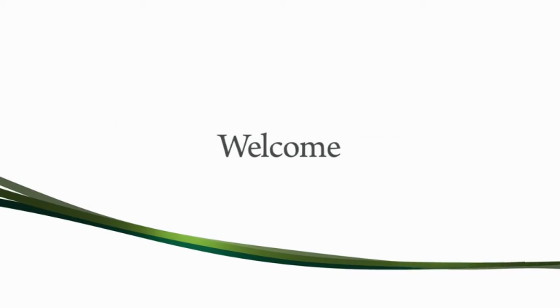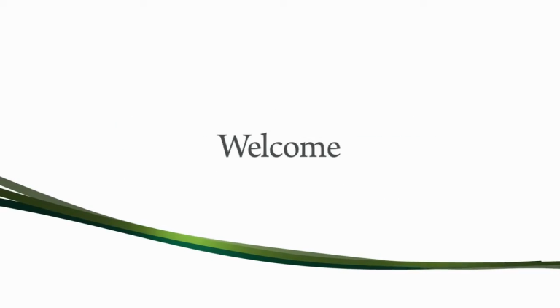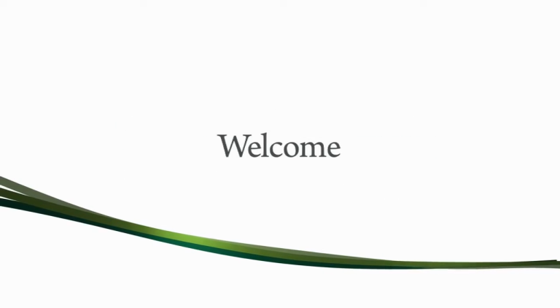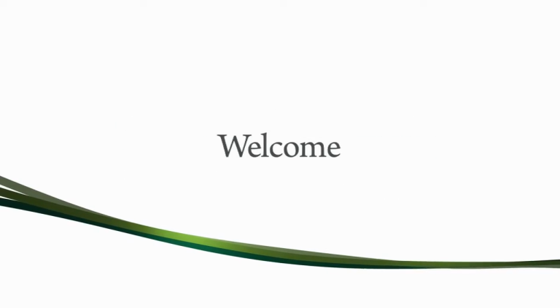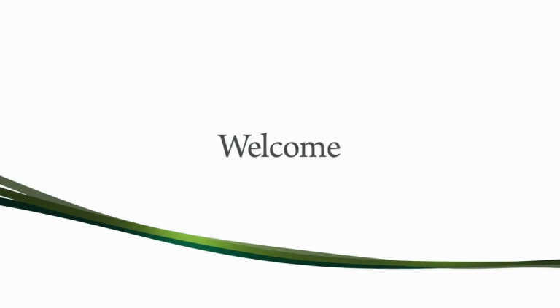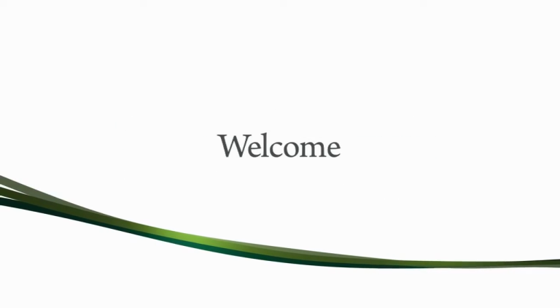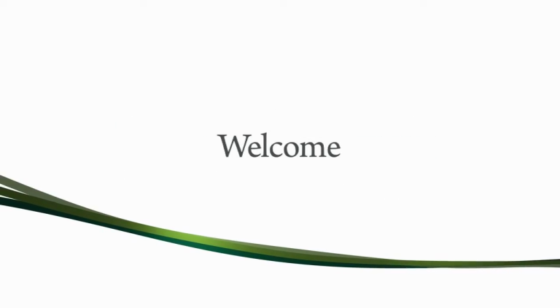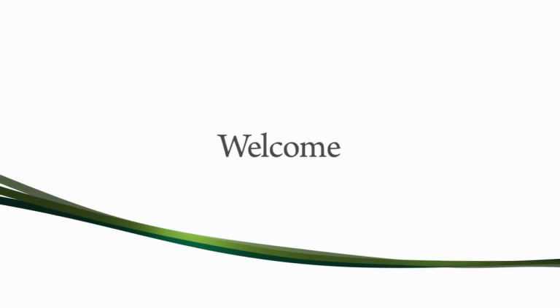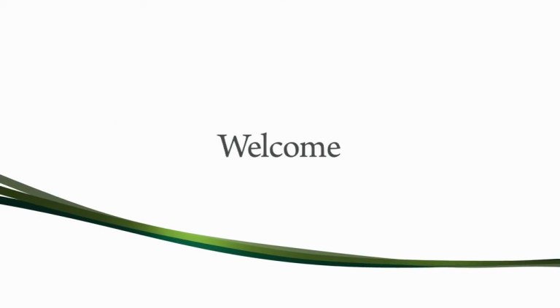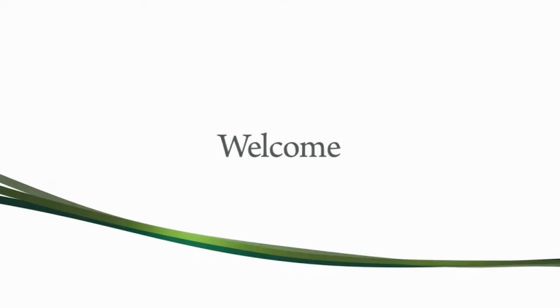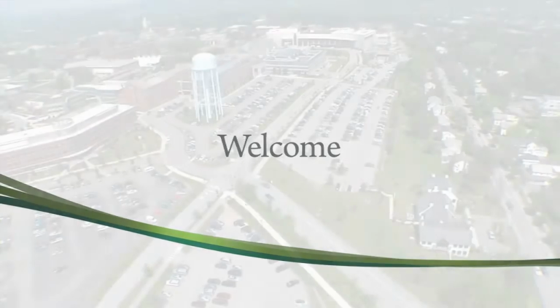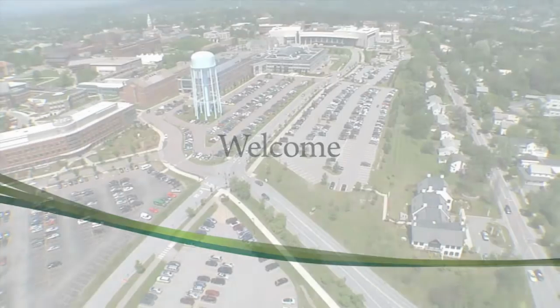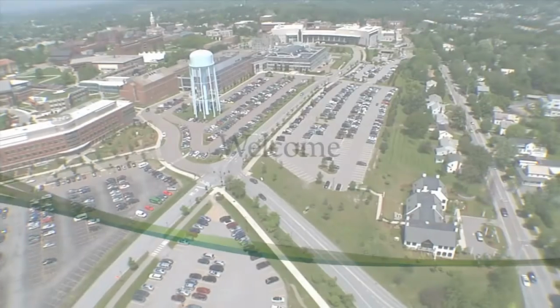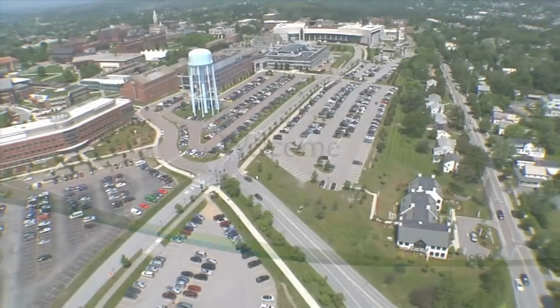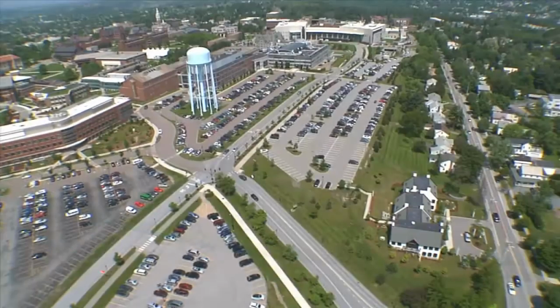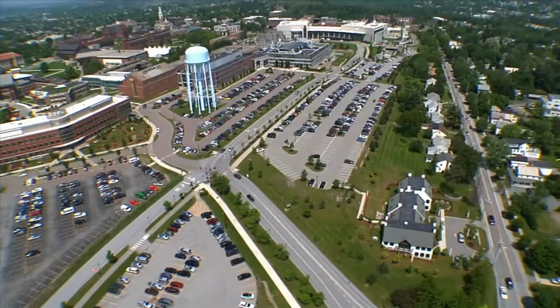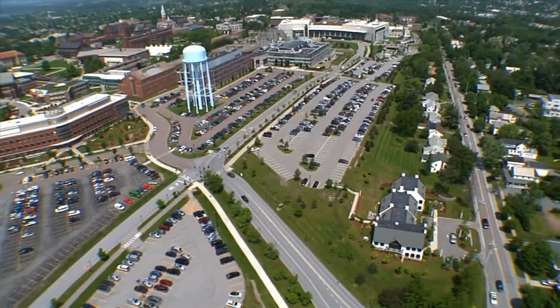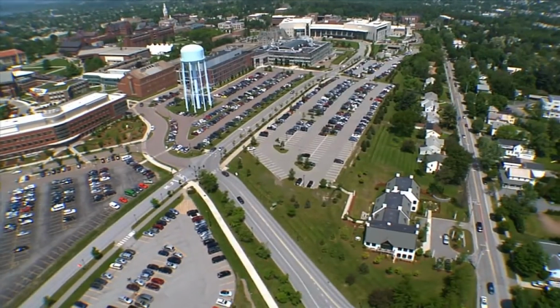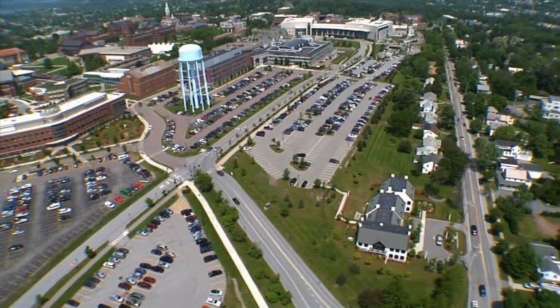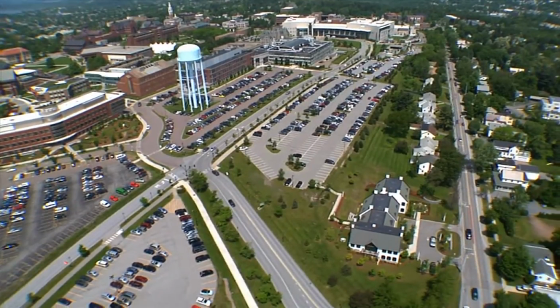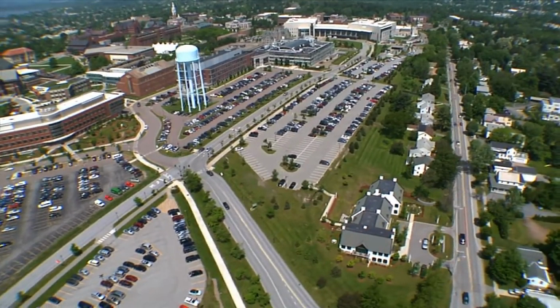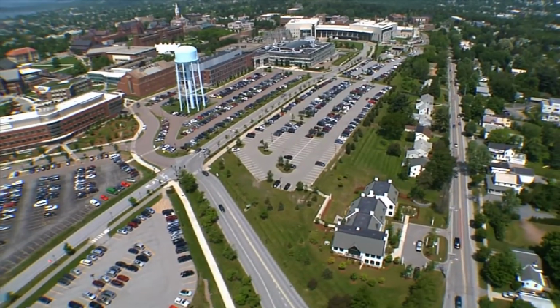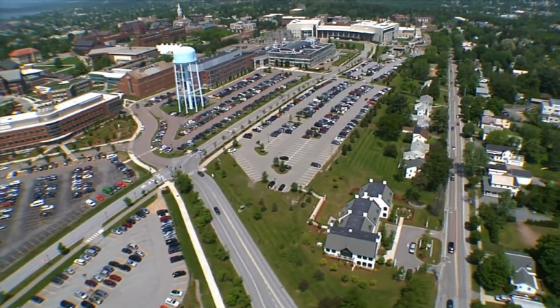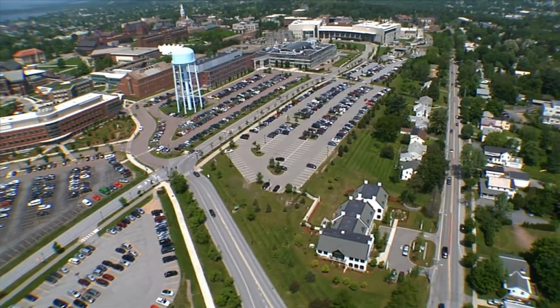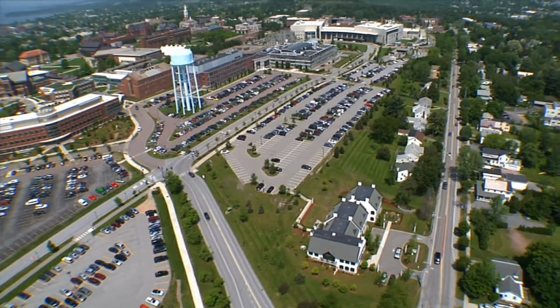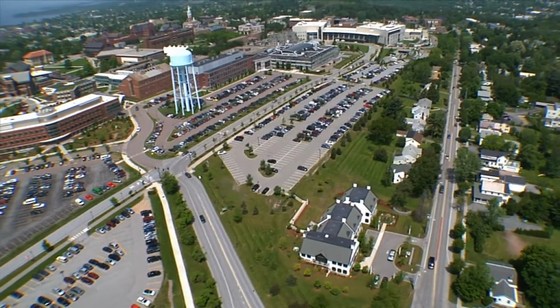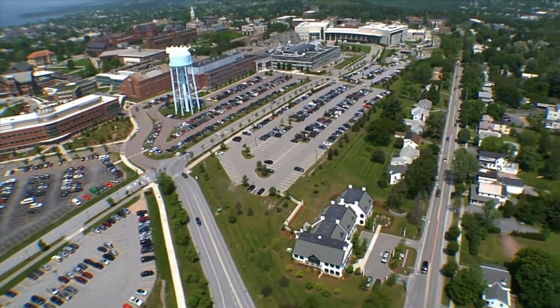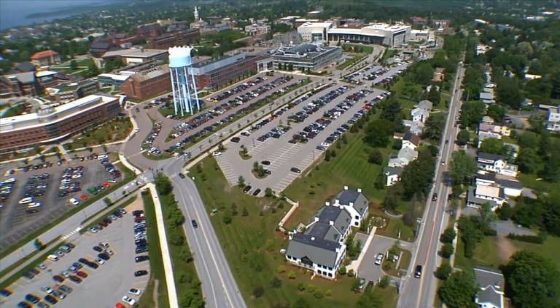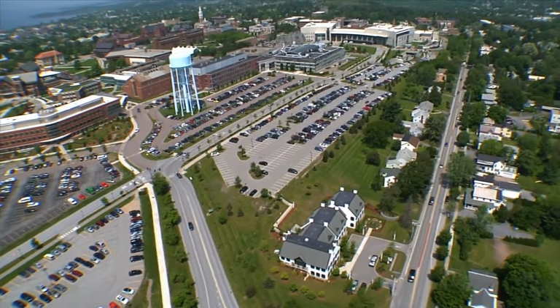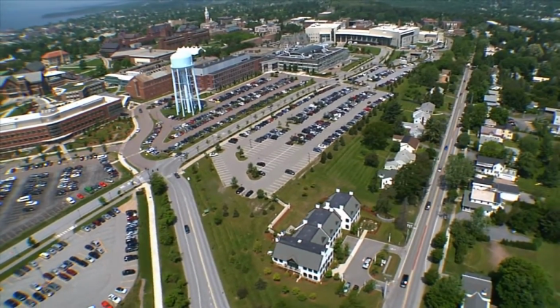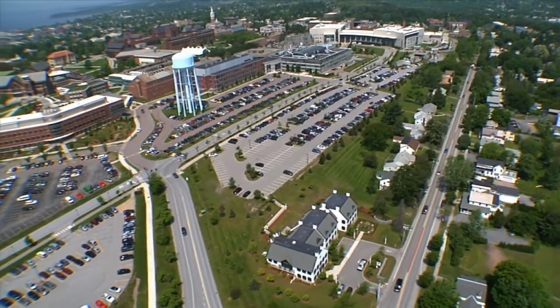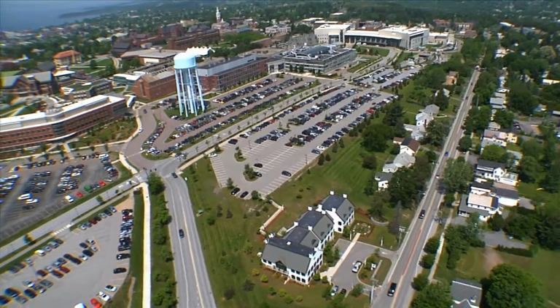Welcome to the University of Vermont Medical Center's main campus in Burlington, Vermont.